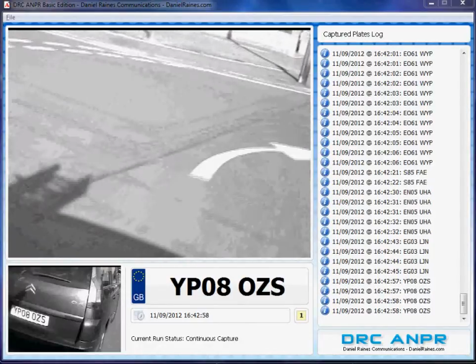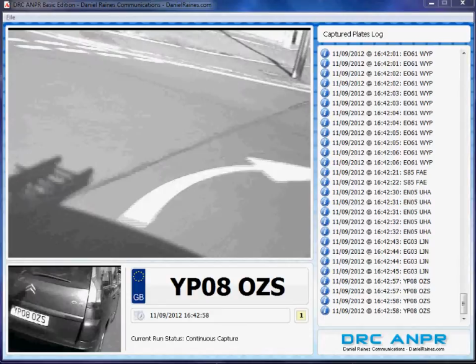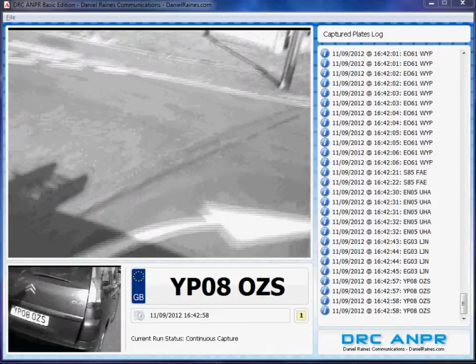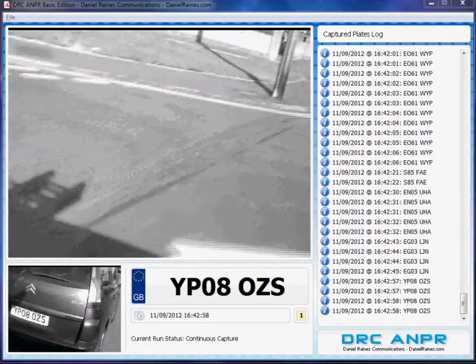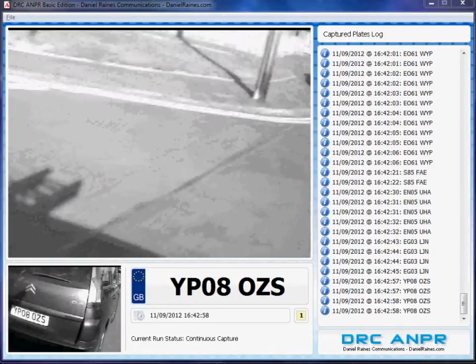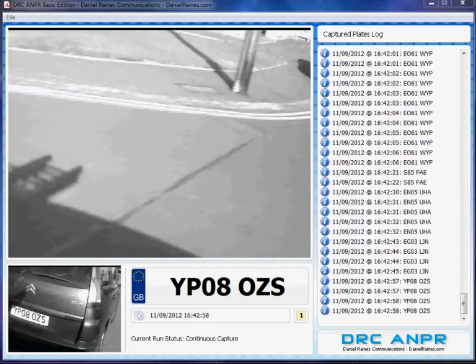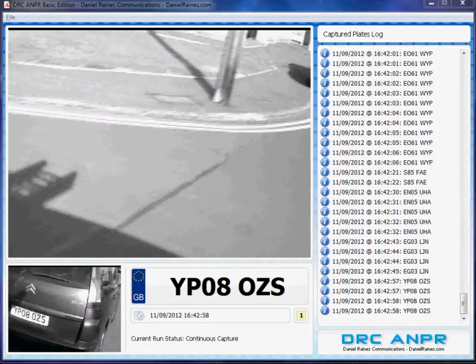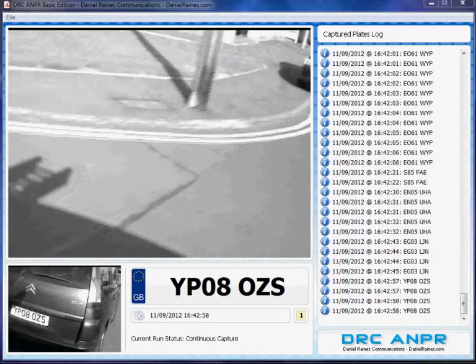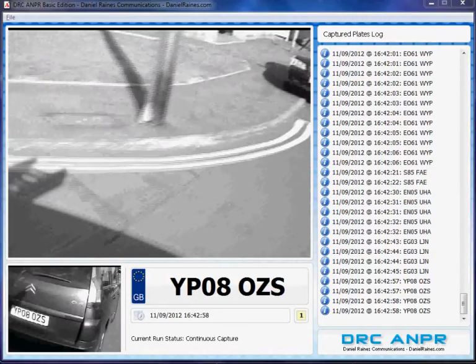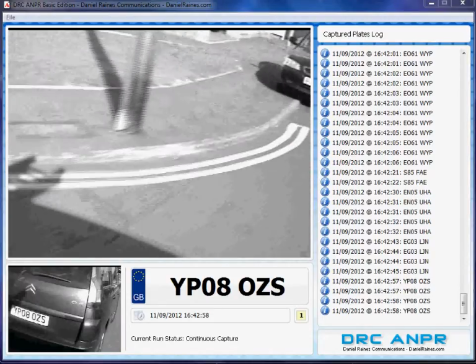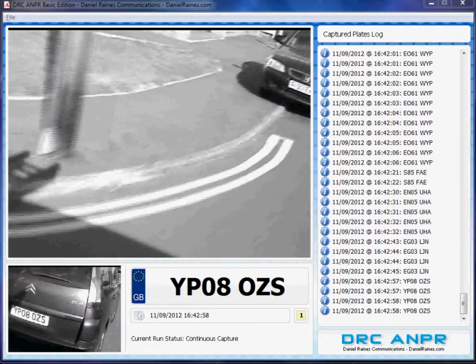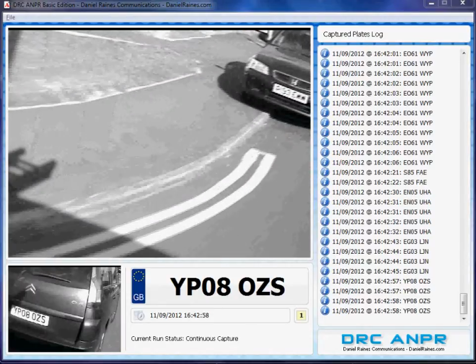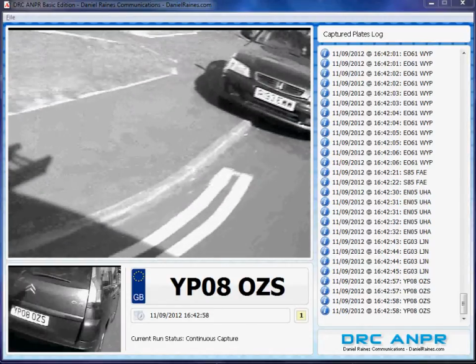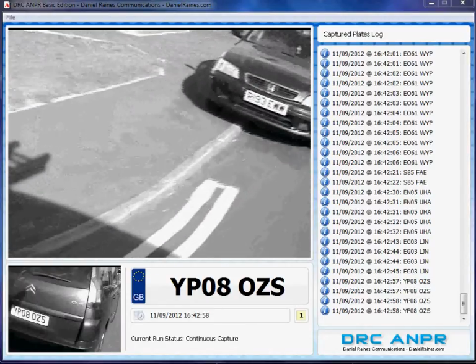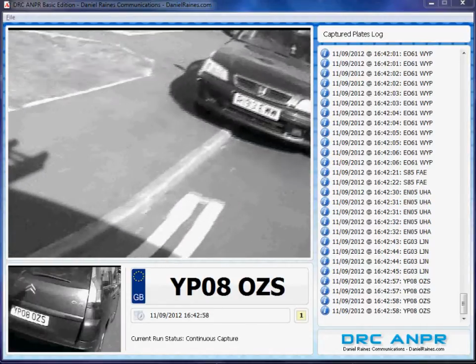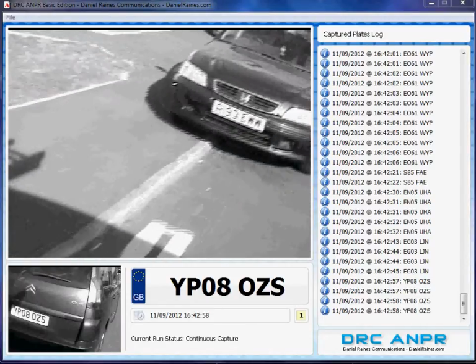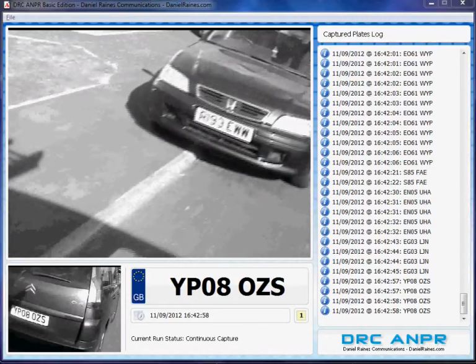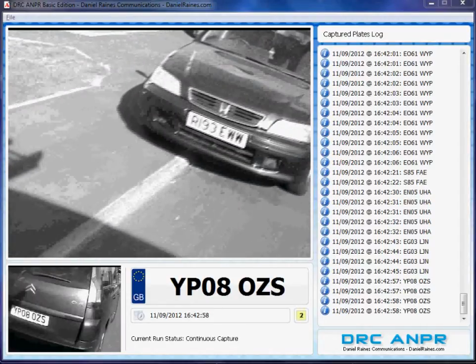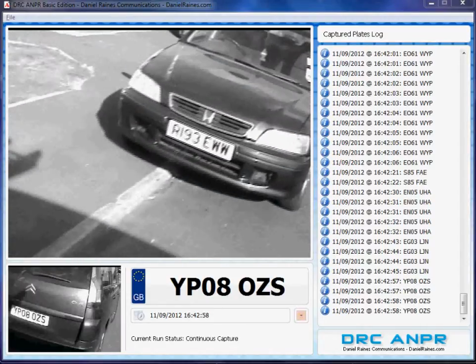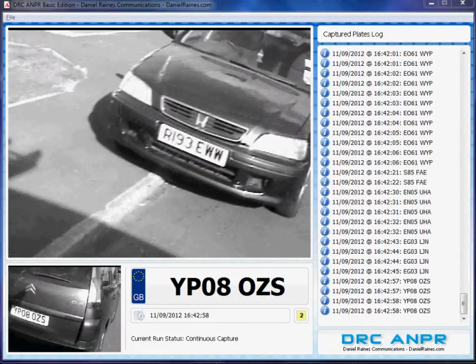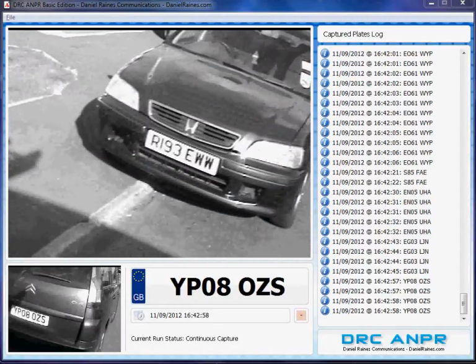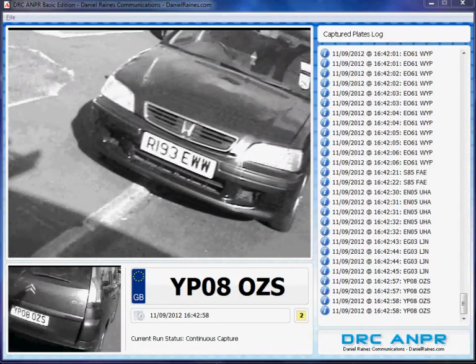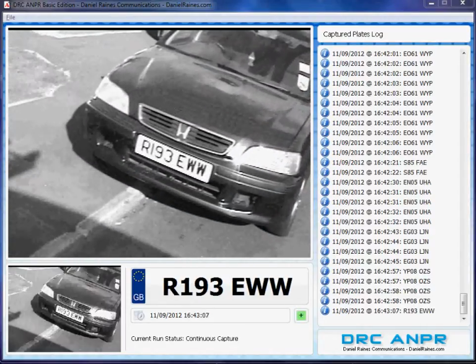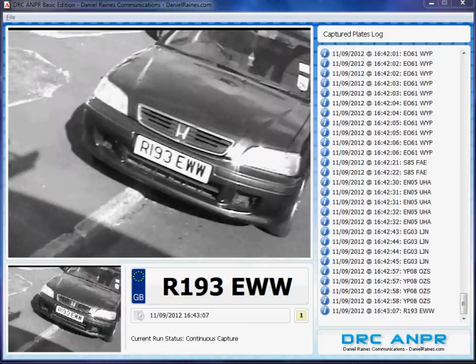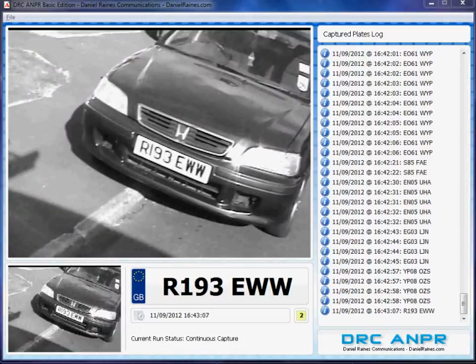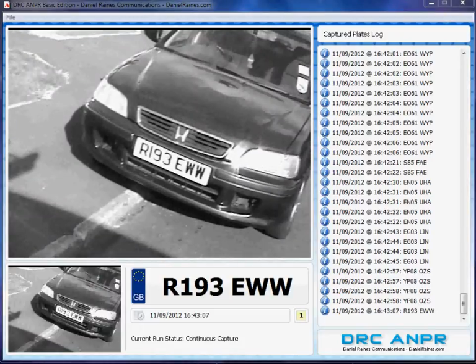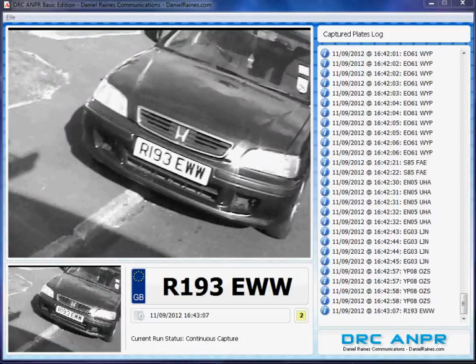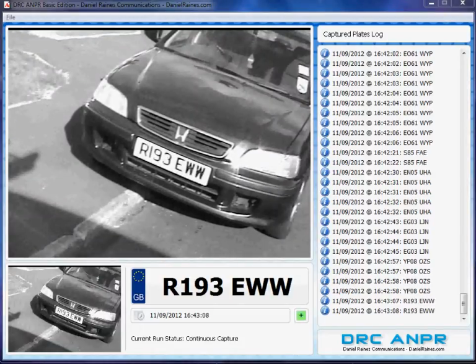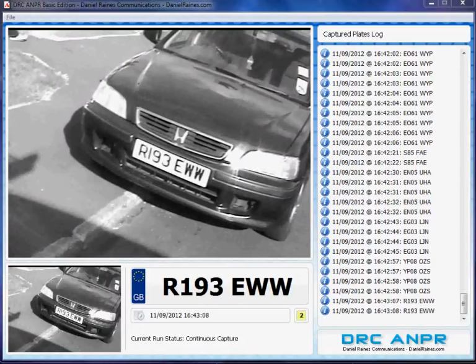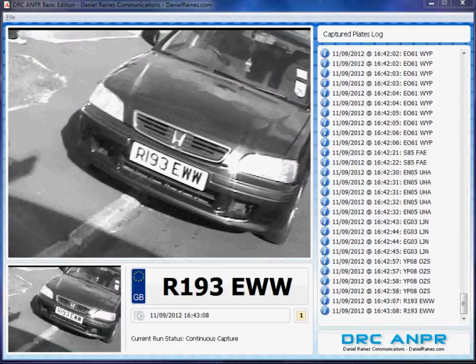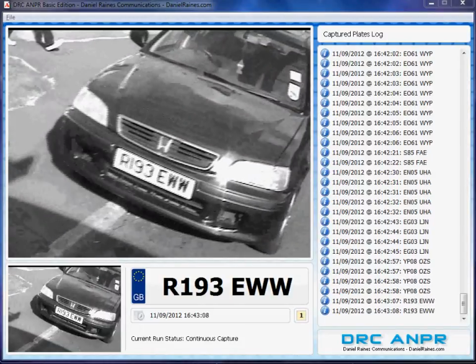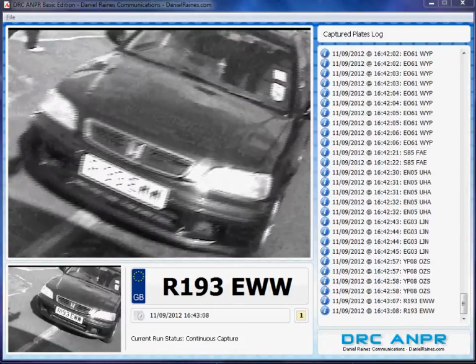I just wanted to create this video to demonstrate that although we're not moving at high speeds, you can capture on the move if you wish to do so.